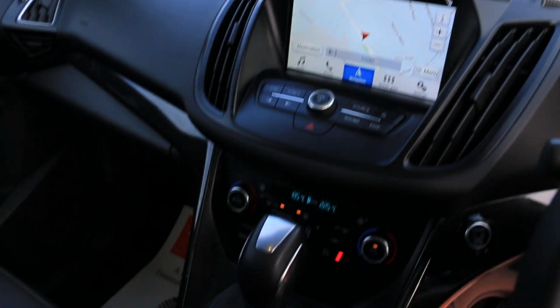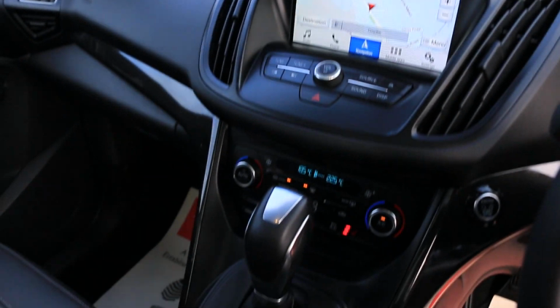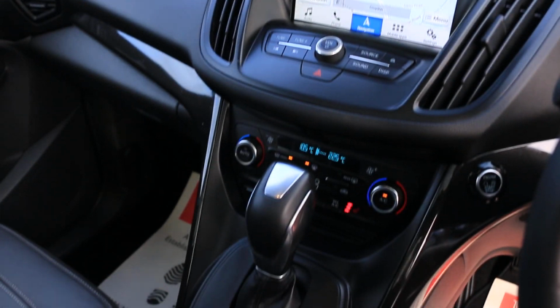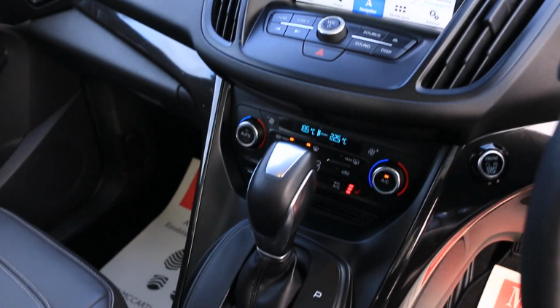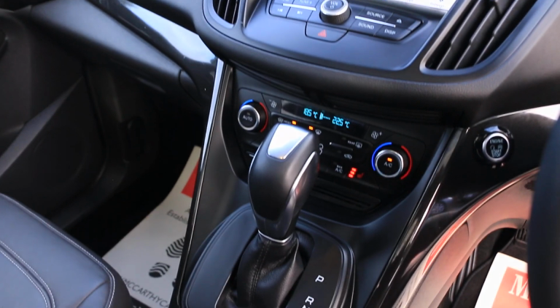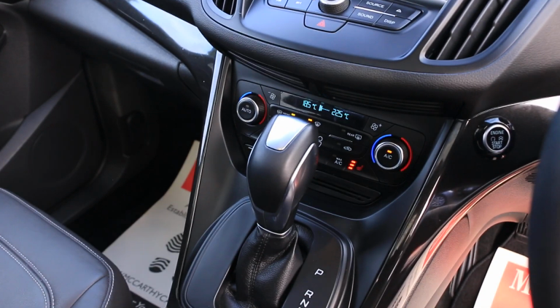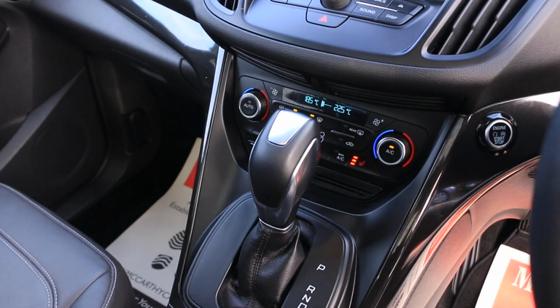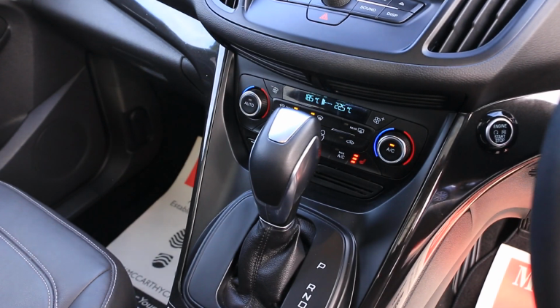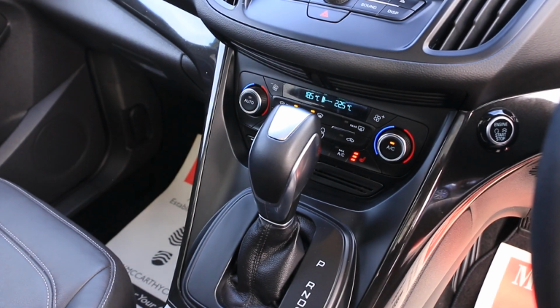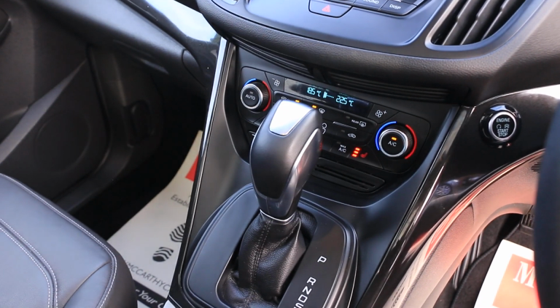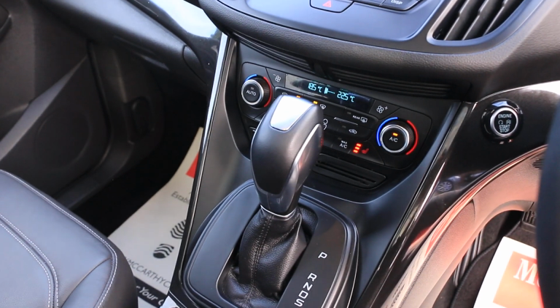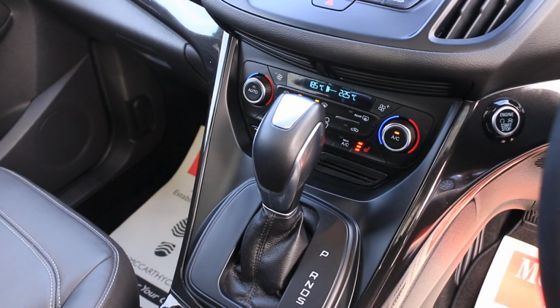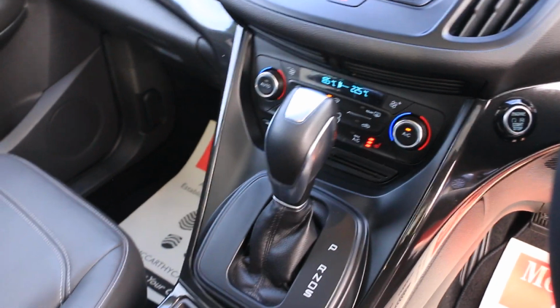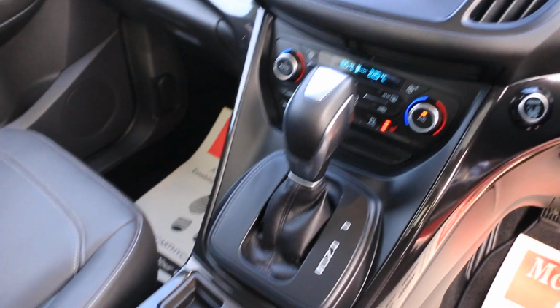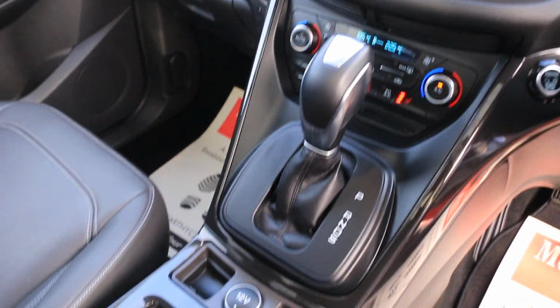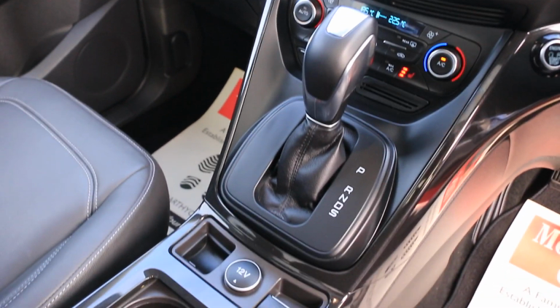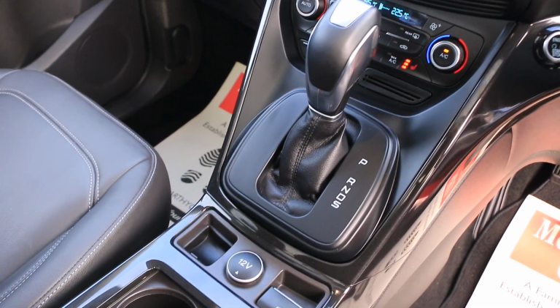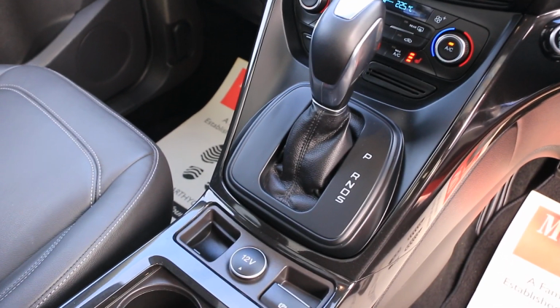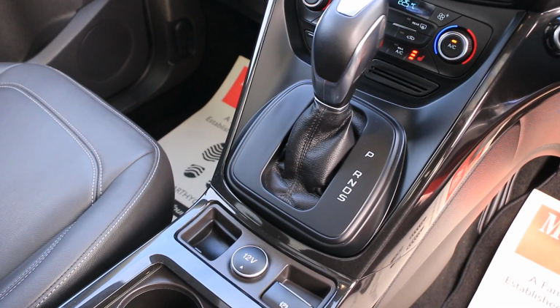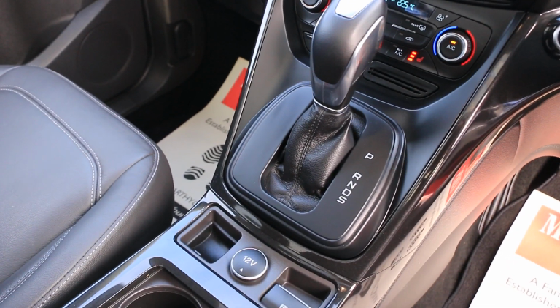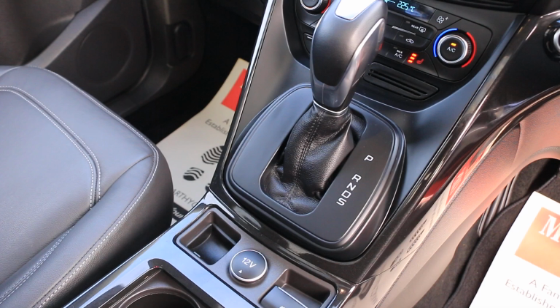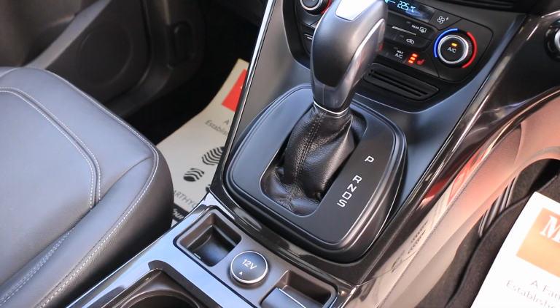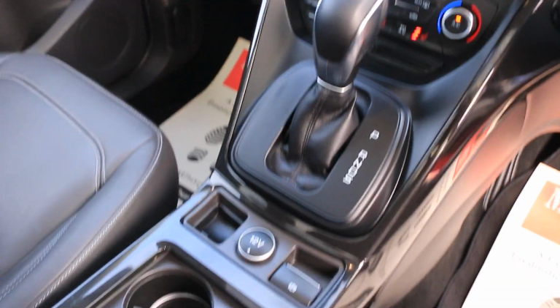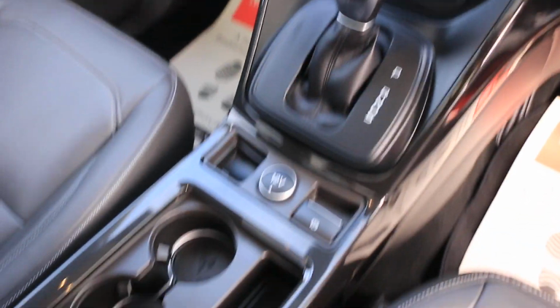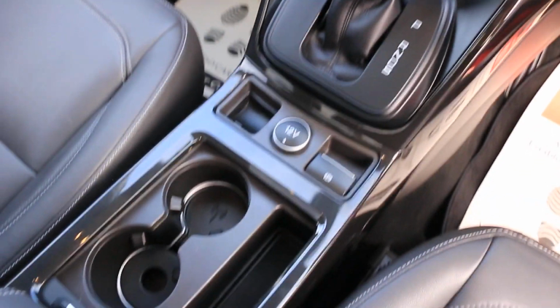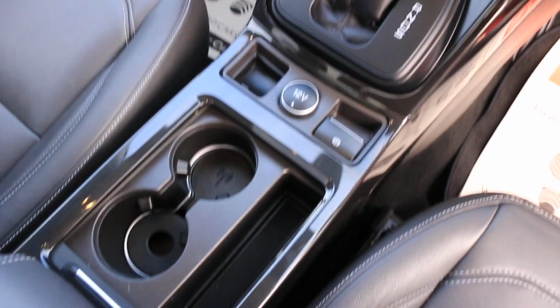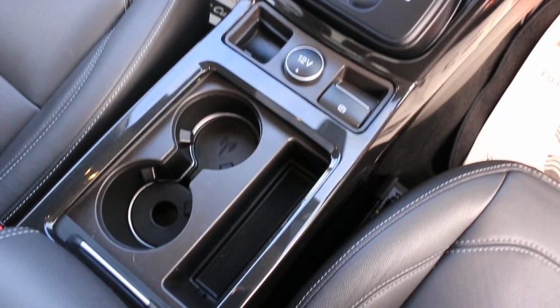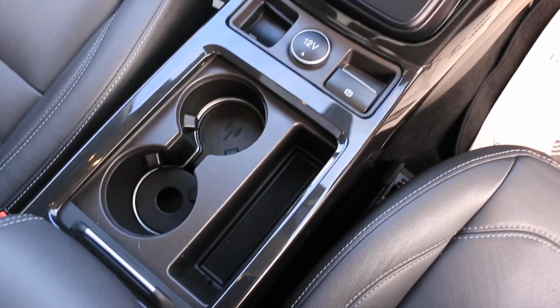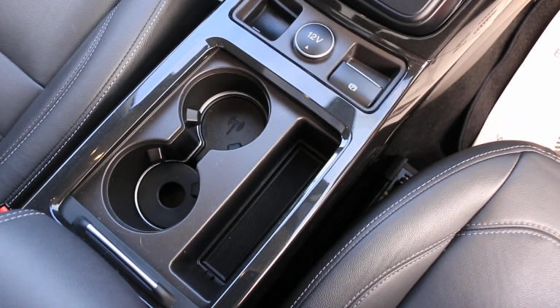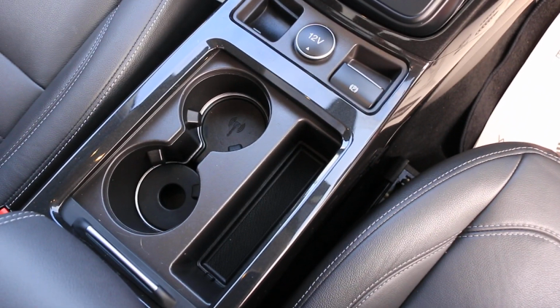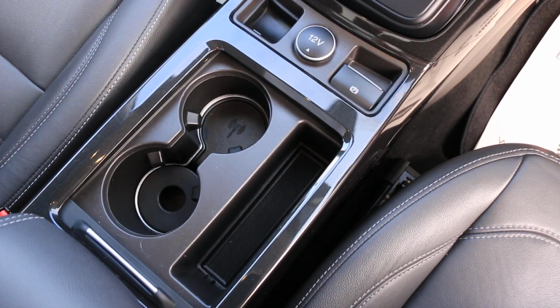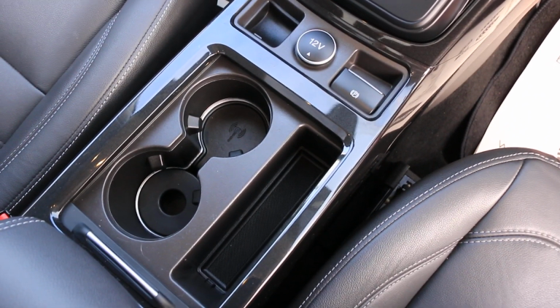Cruise control, air conditioning, heated seats, automatic gearbox, and central cup holders.